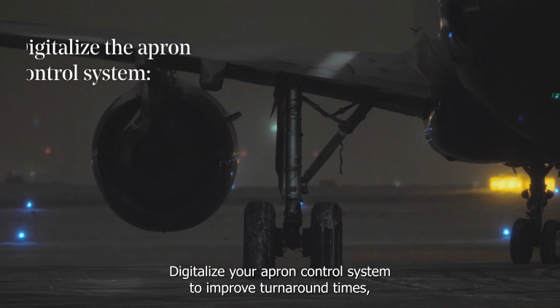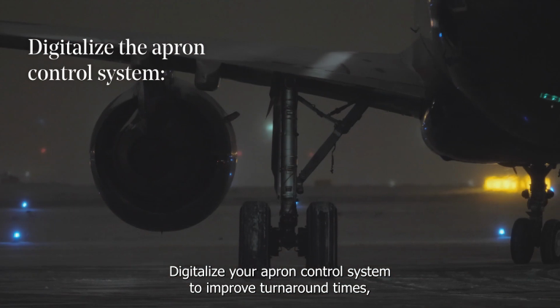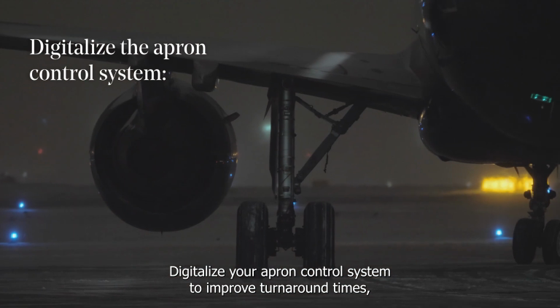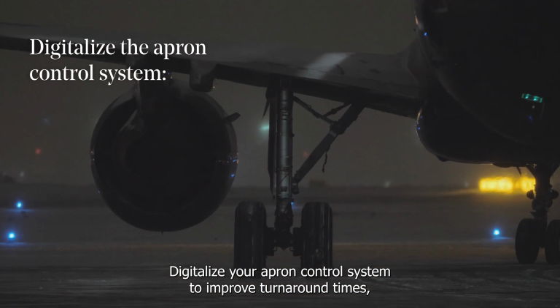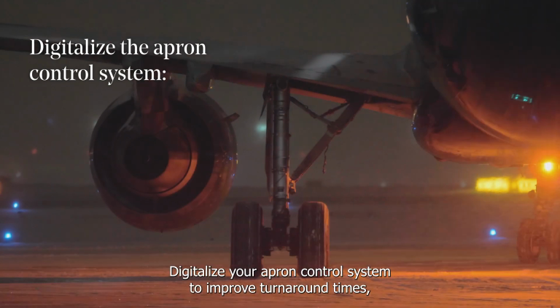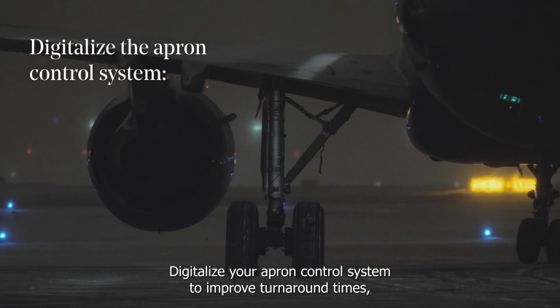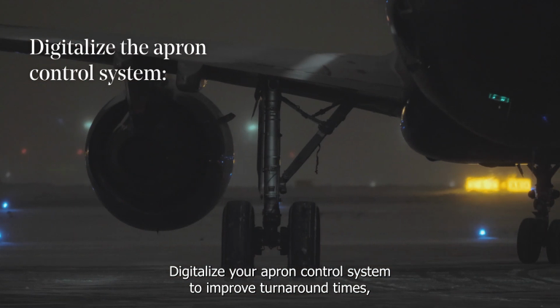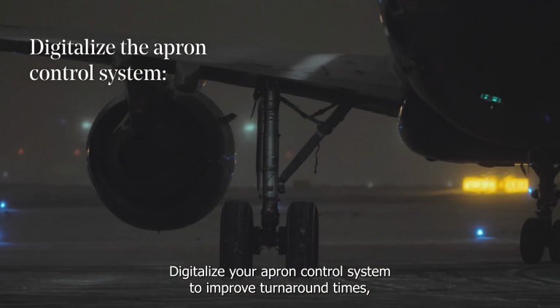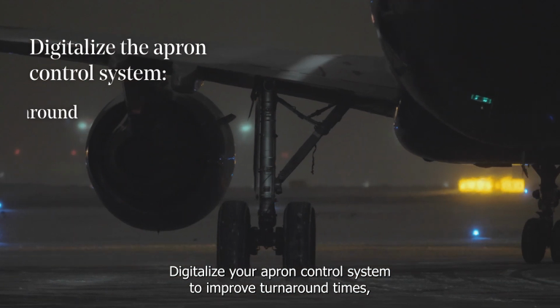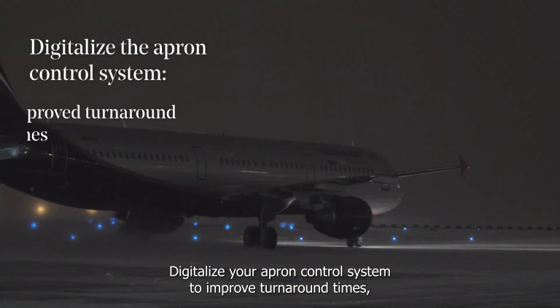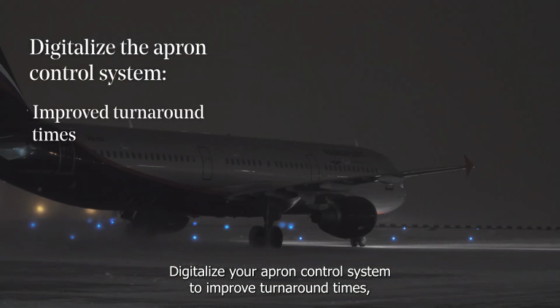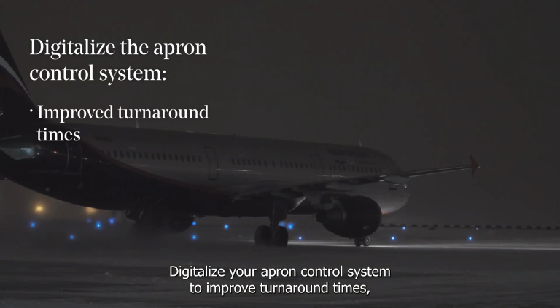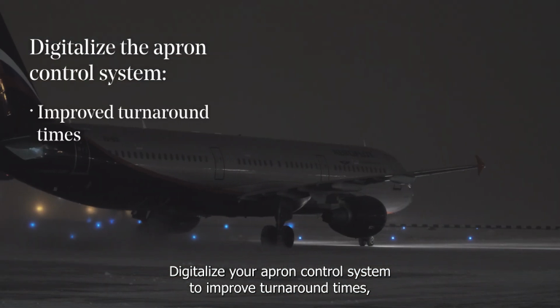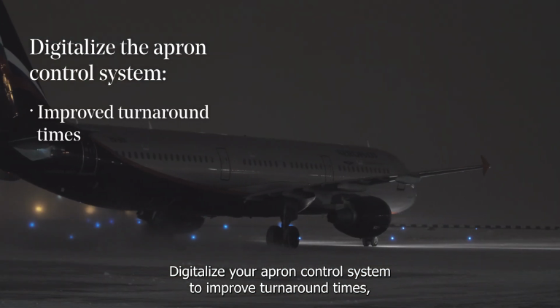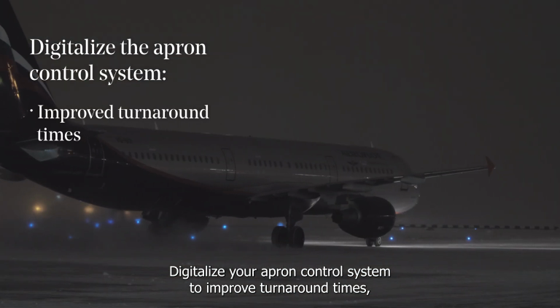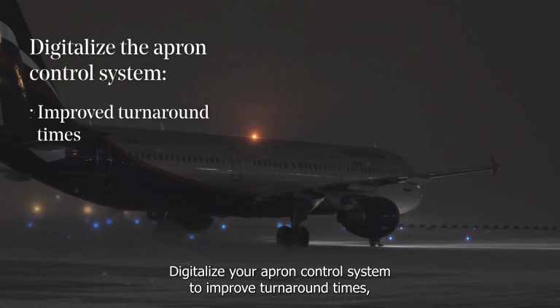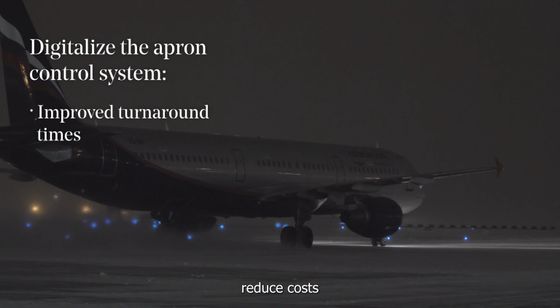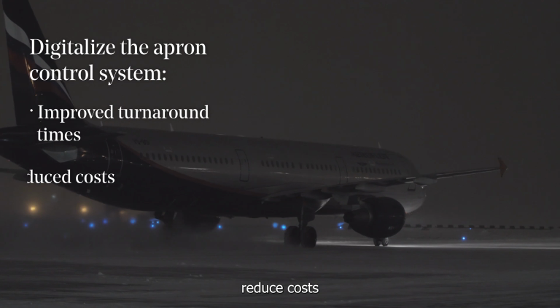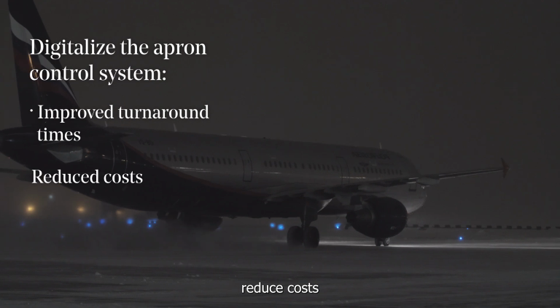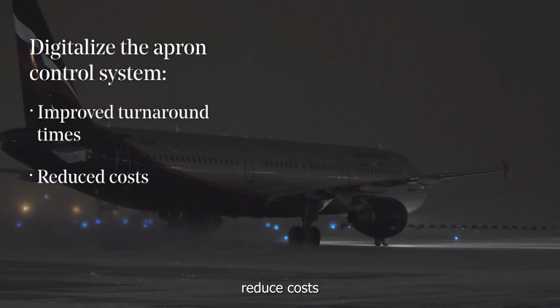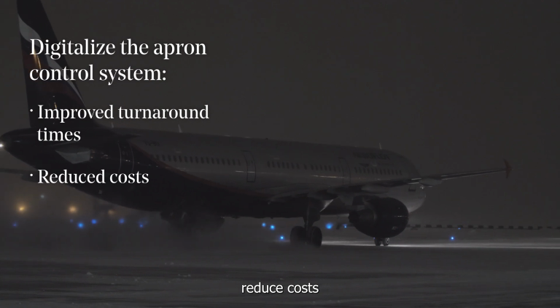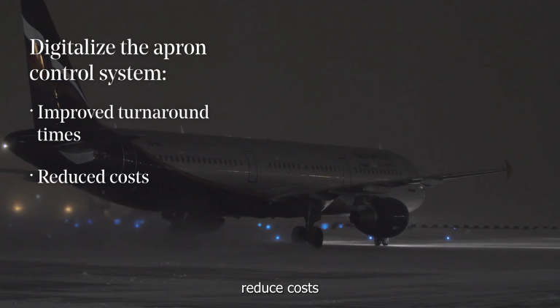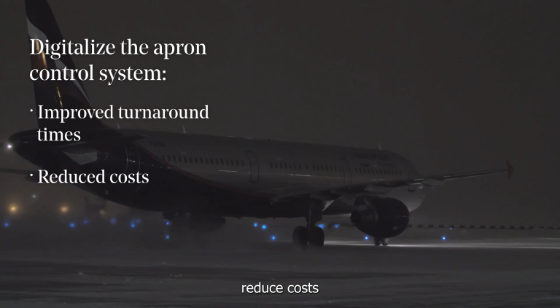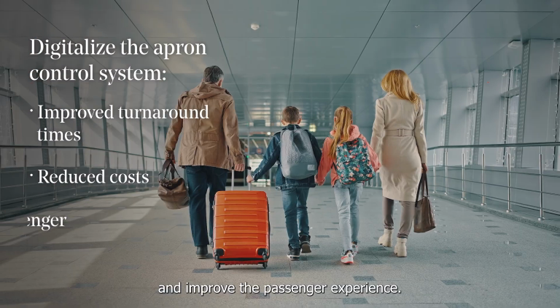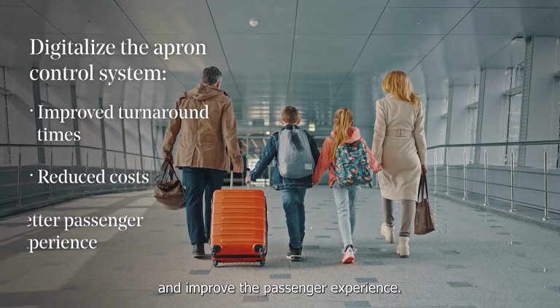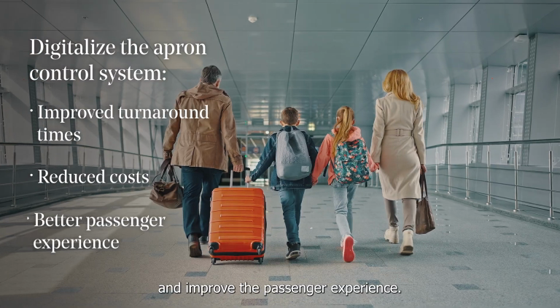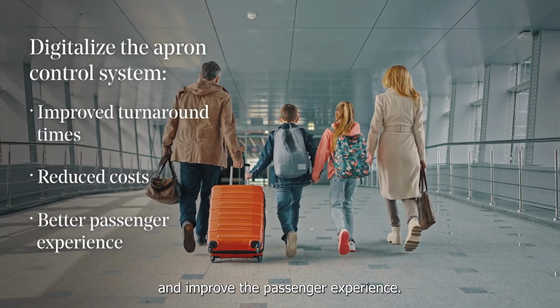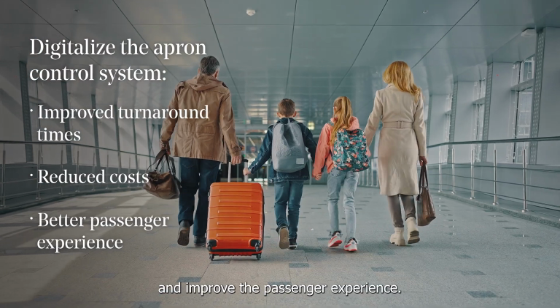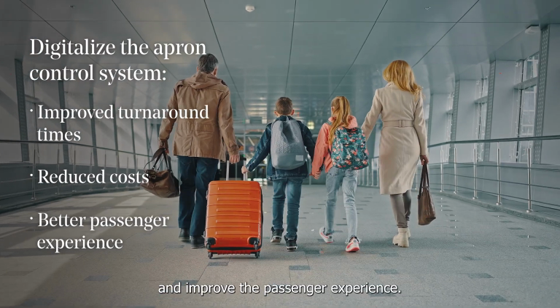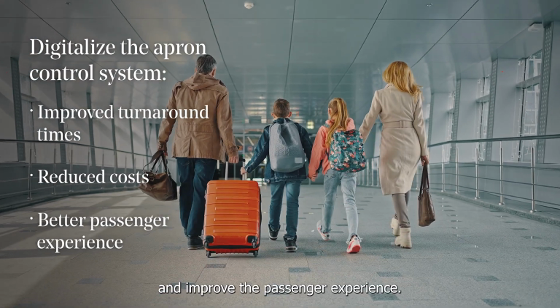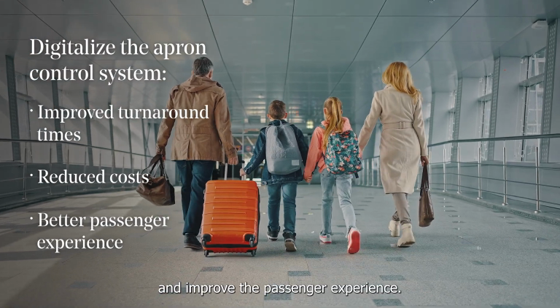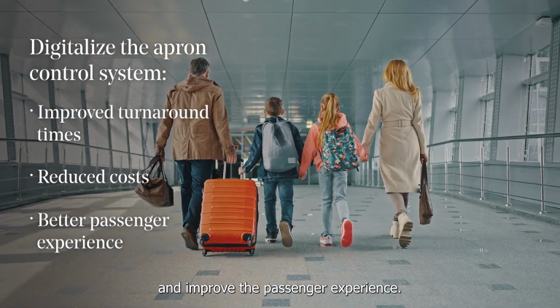Digitalize your apron control system to improve turnaround times, reduce costs, and improve the passenger experience.